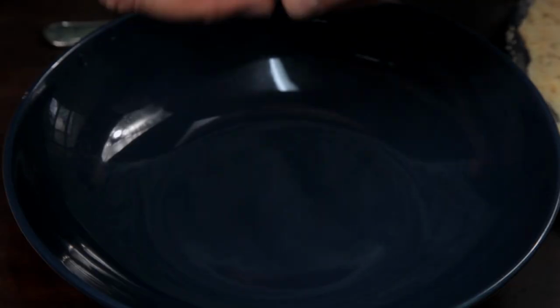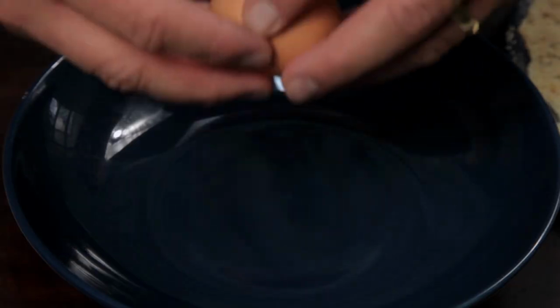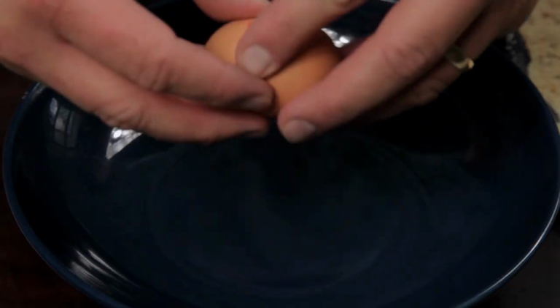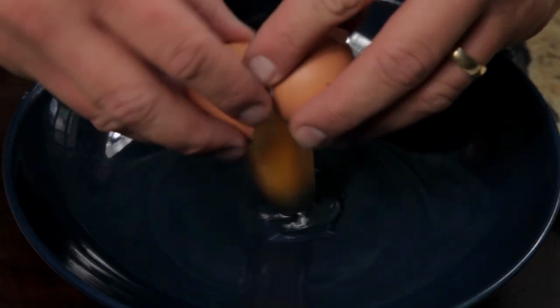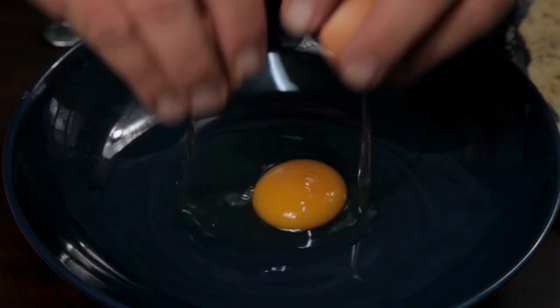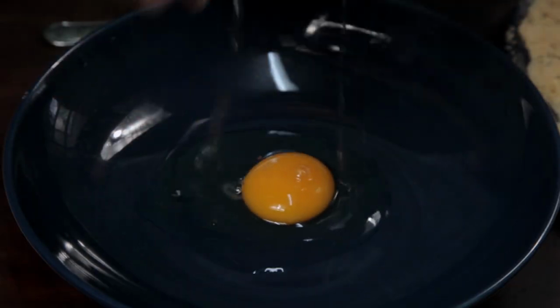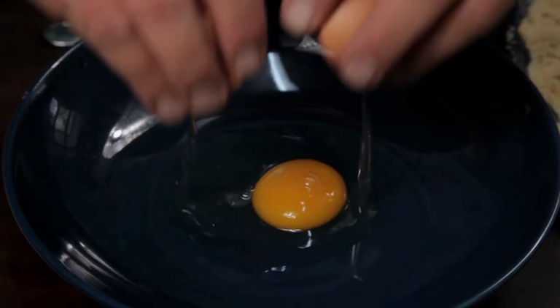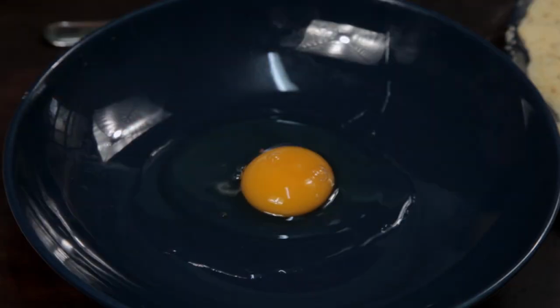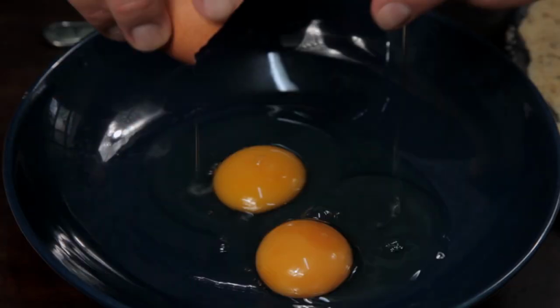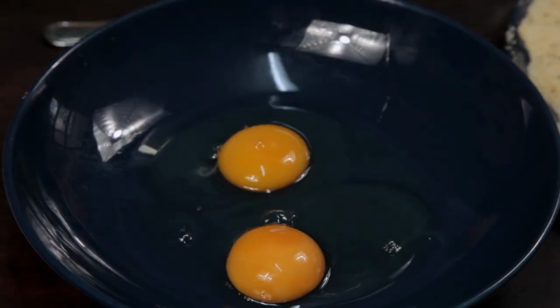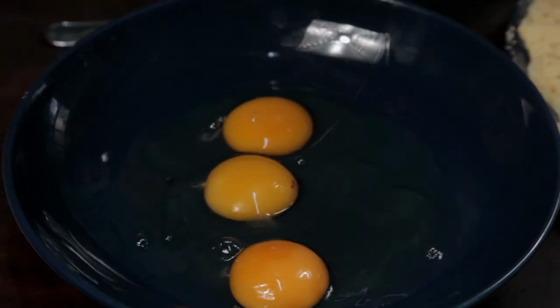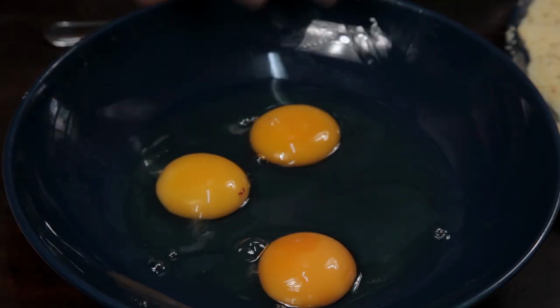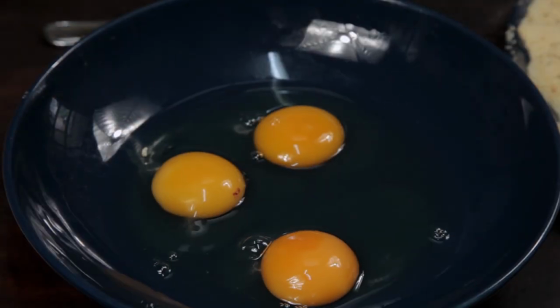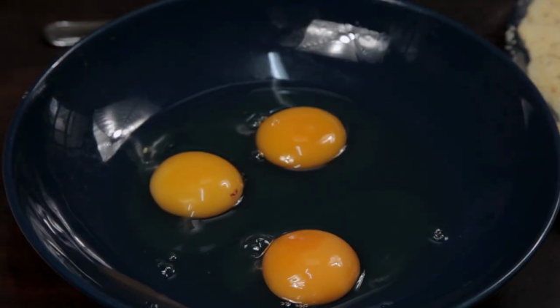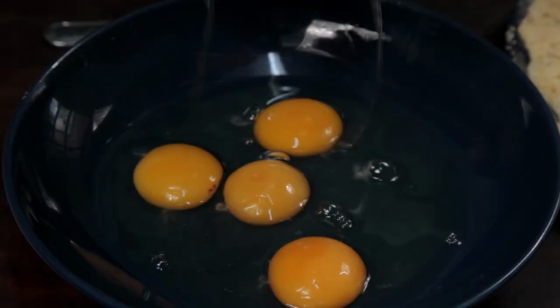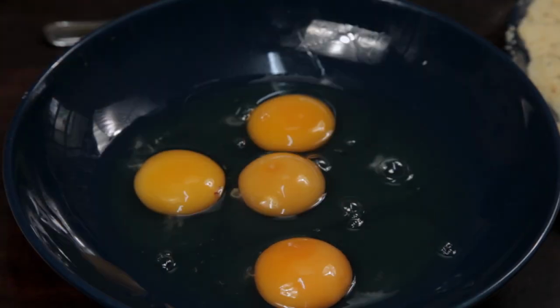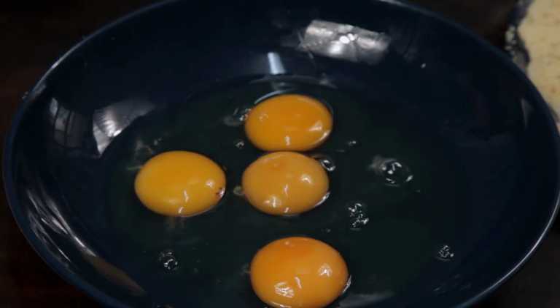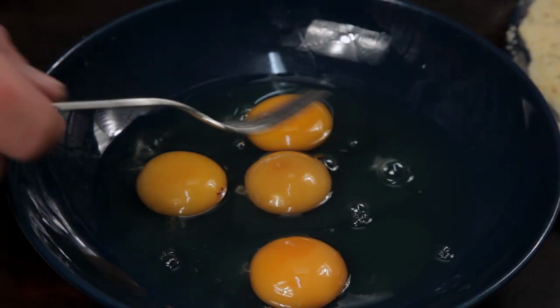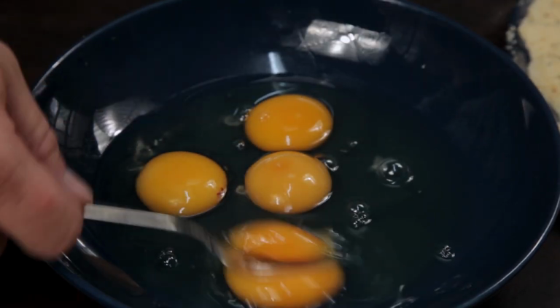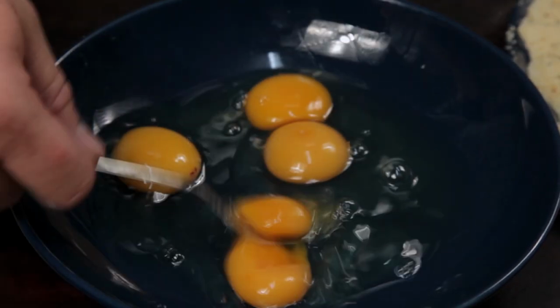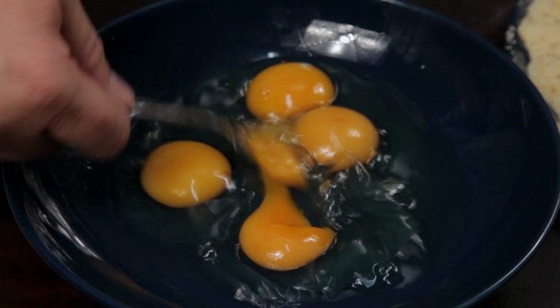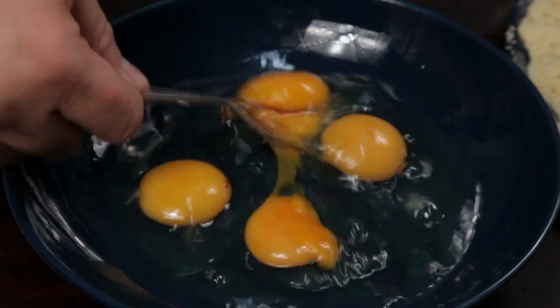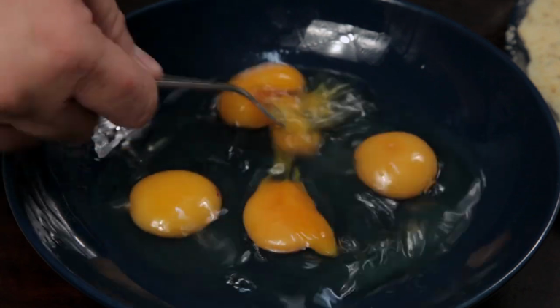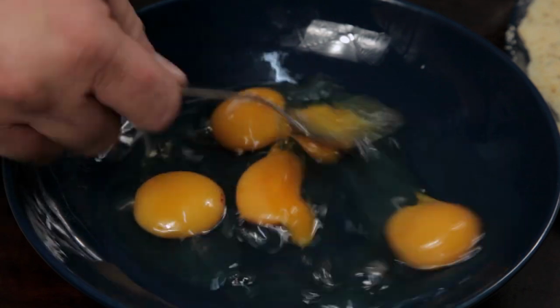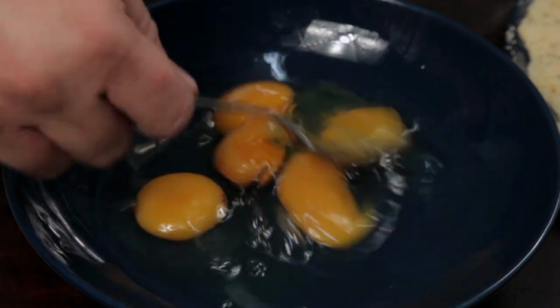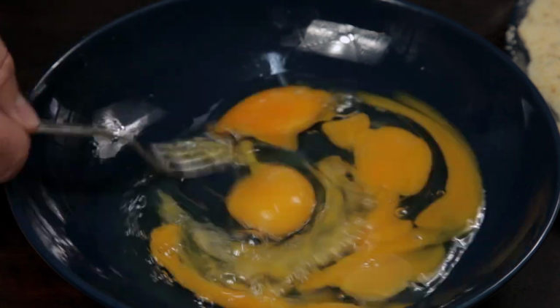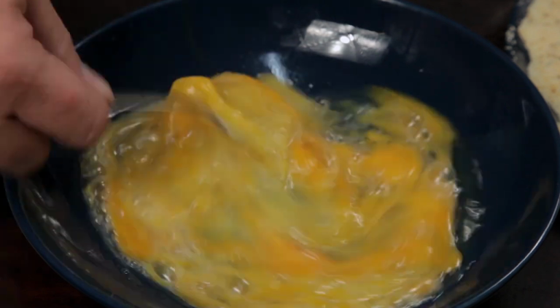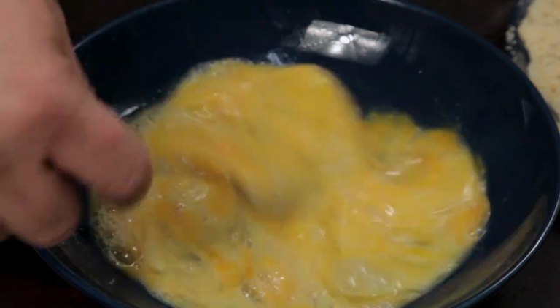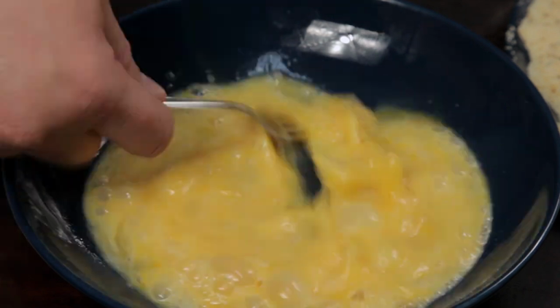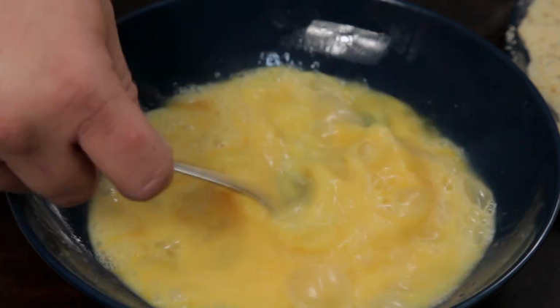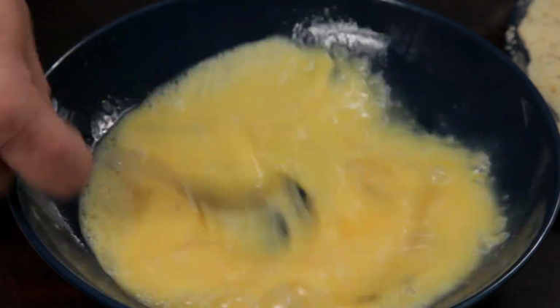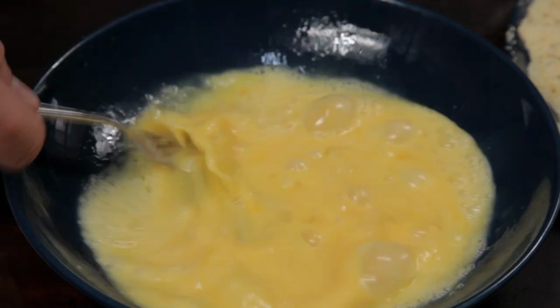Next, in a bowl, crack four eggs. Whisk together using a fork, making sure it's fully combined.